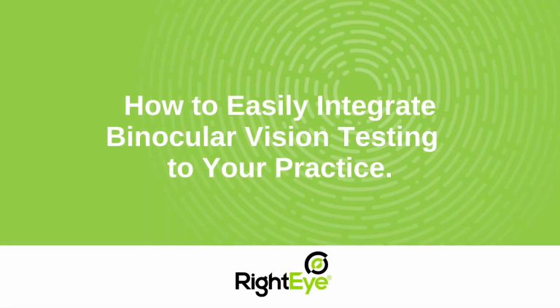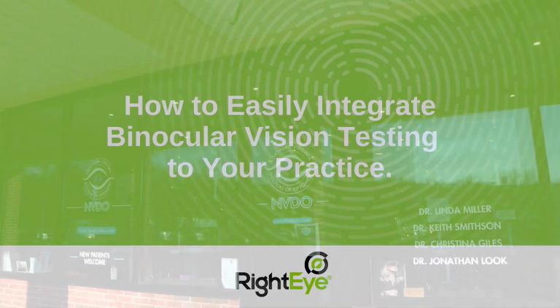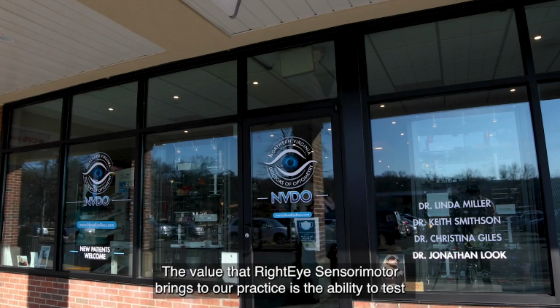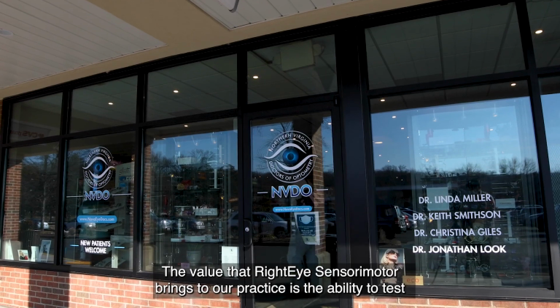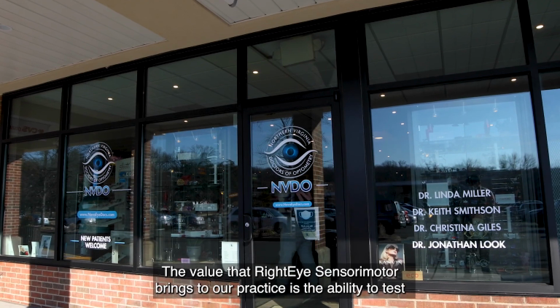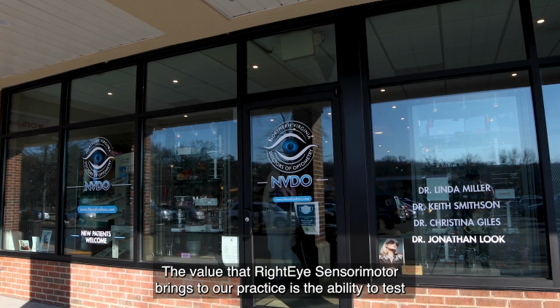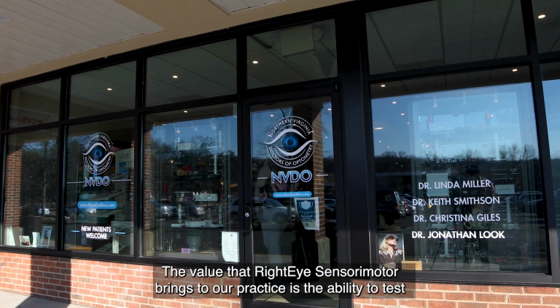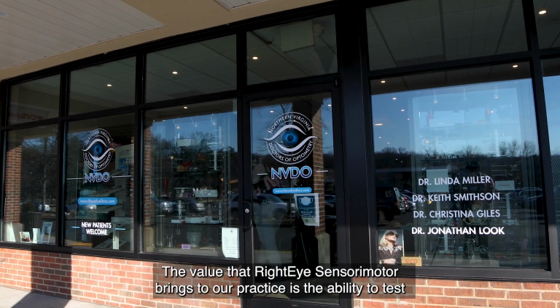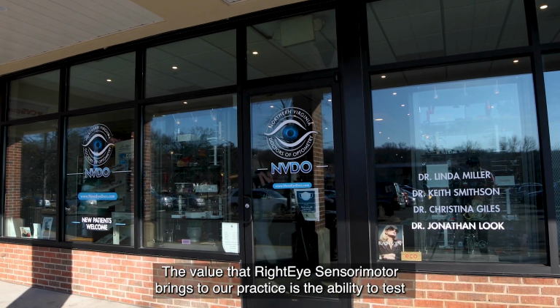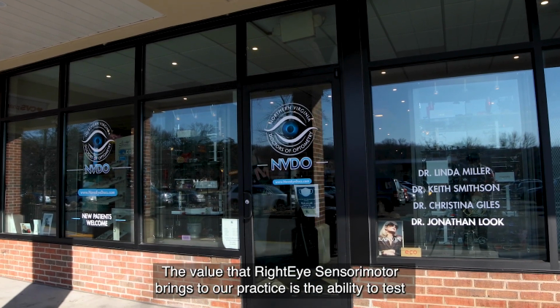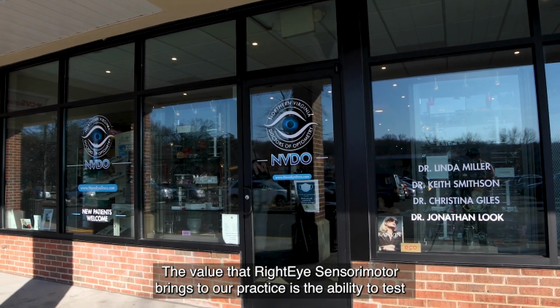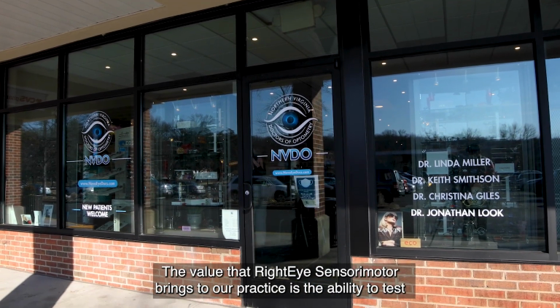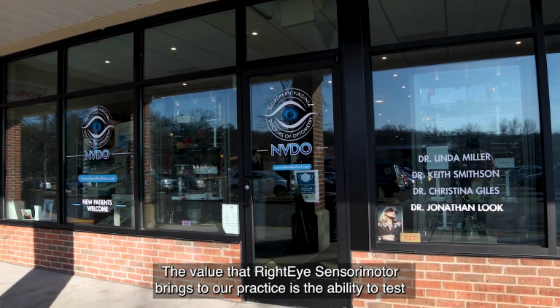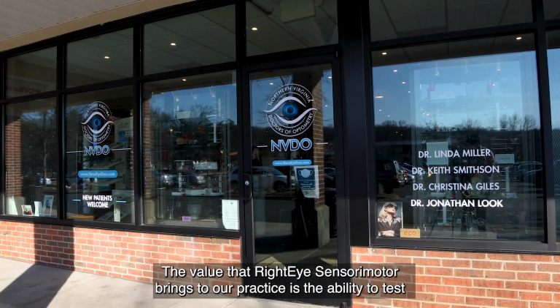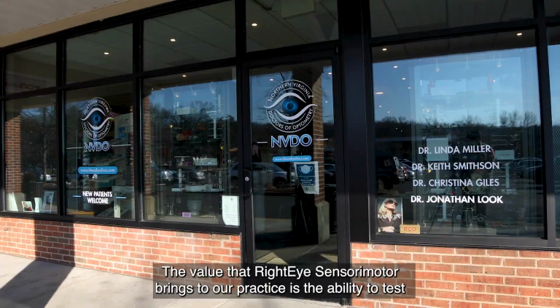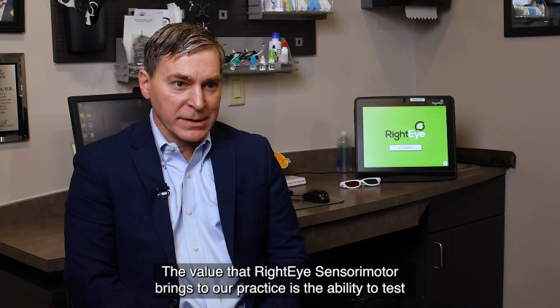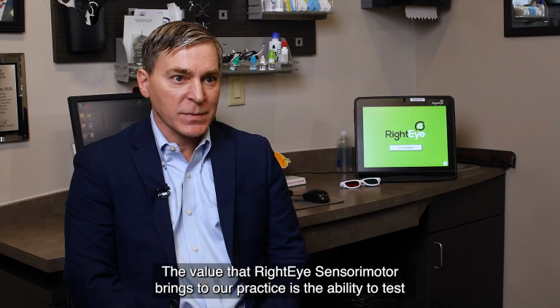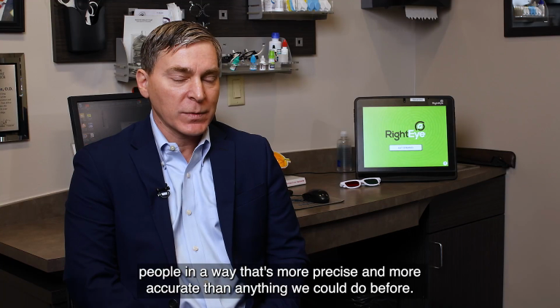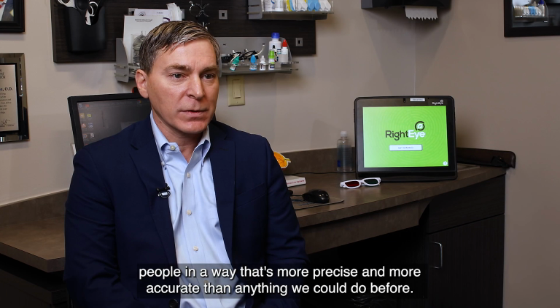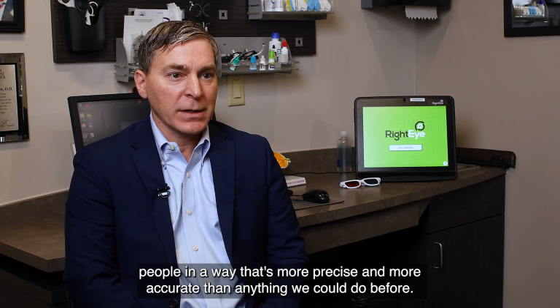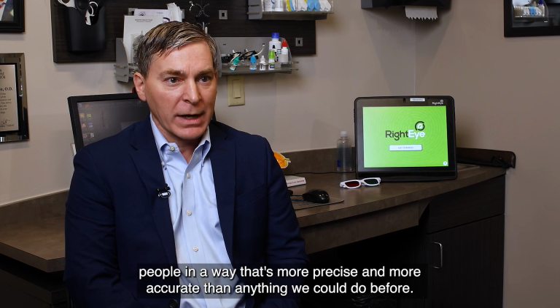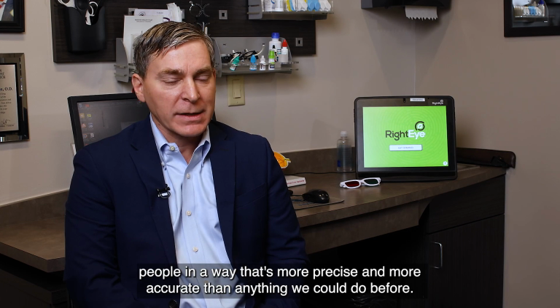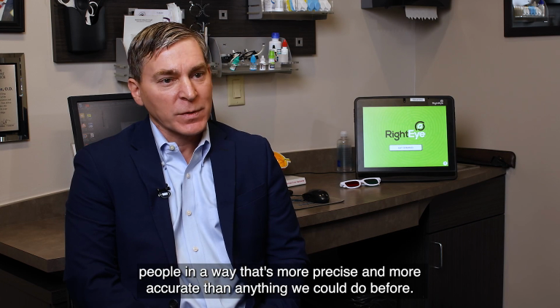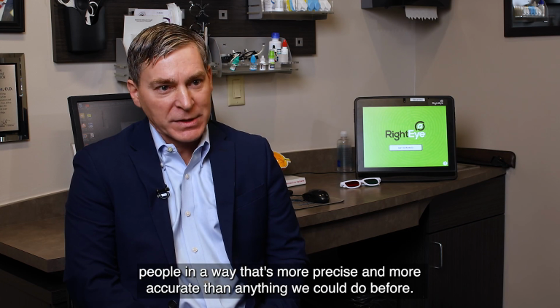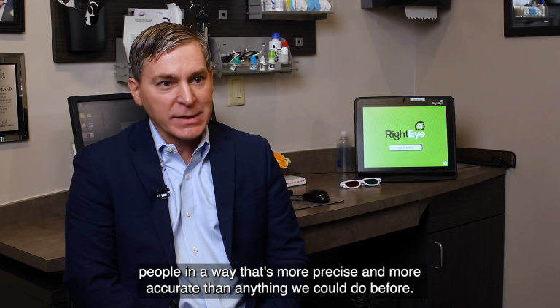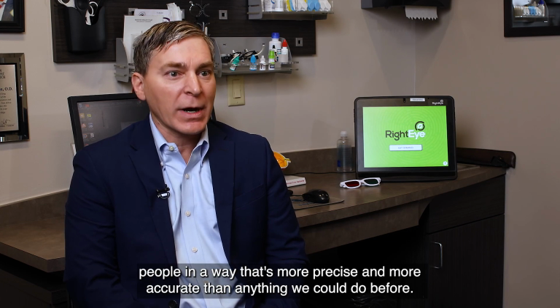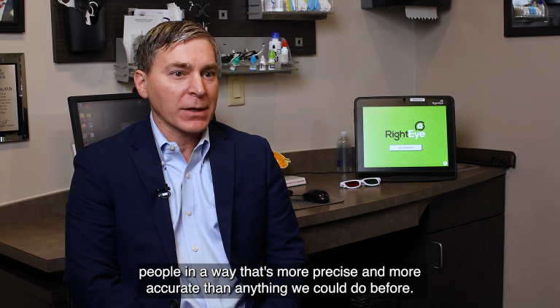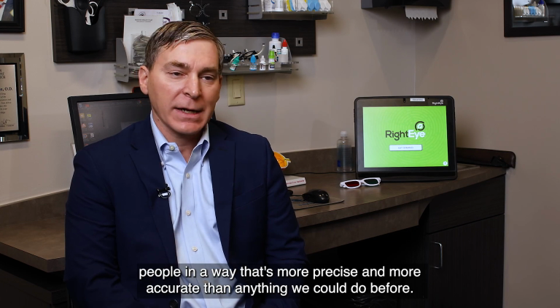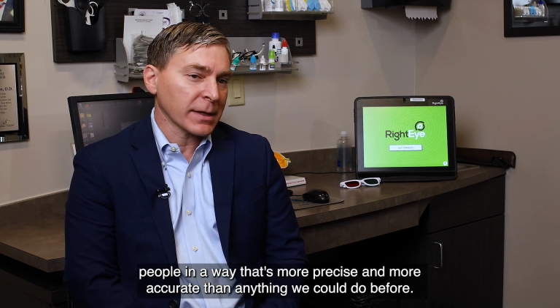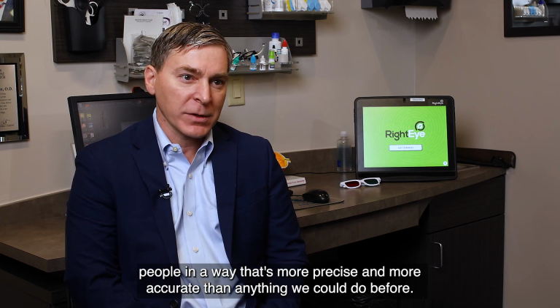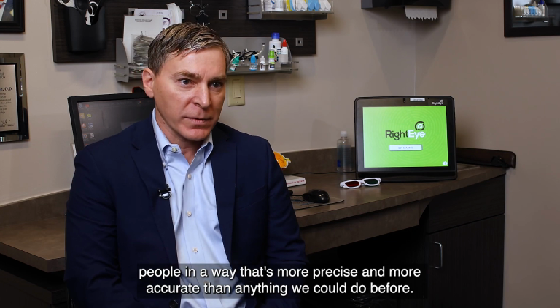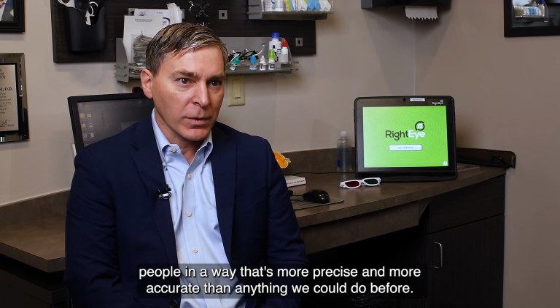The value that Right Eye Sensory Motor brings to our practice is the ability to test people in a way that's more precise and more accurate than anything we could do before.